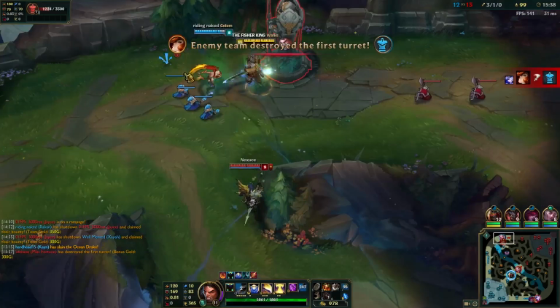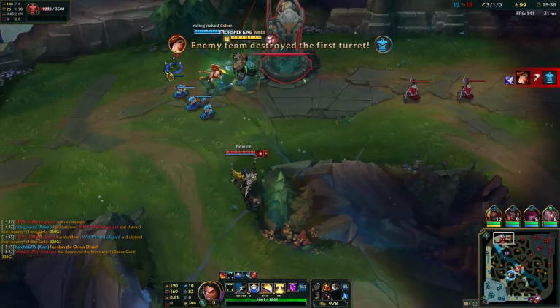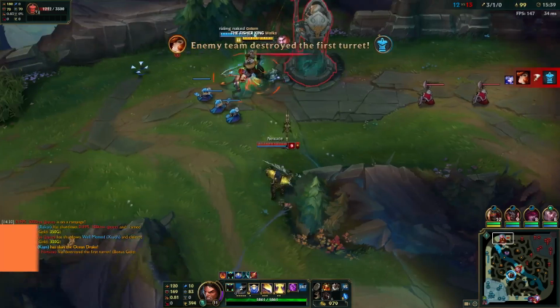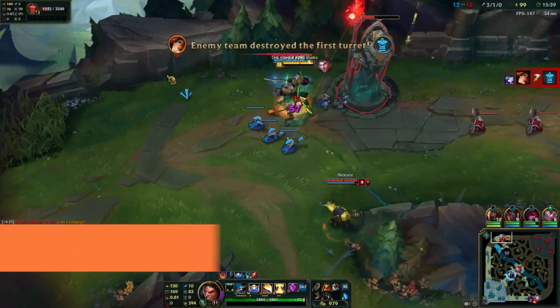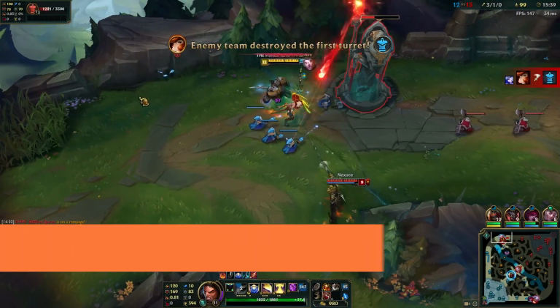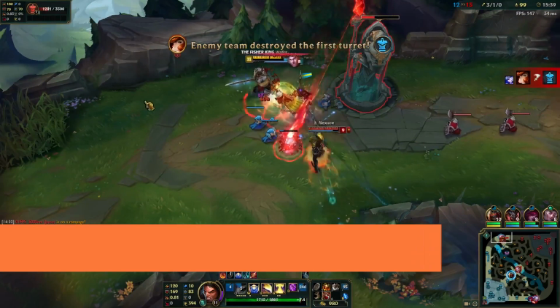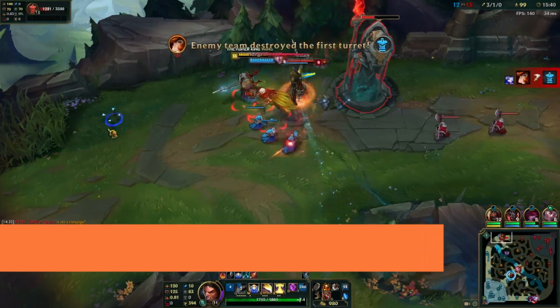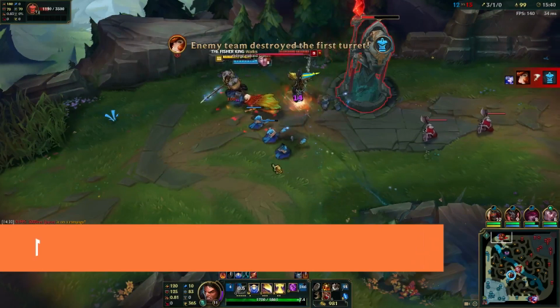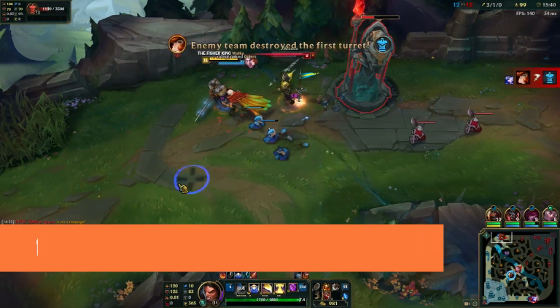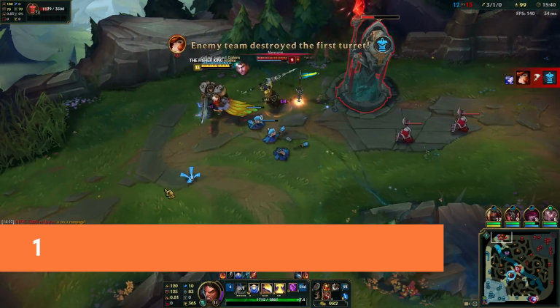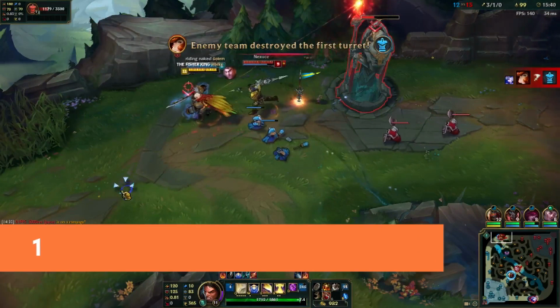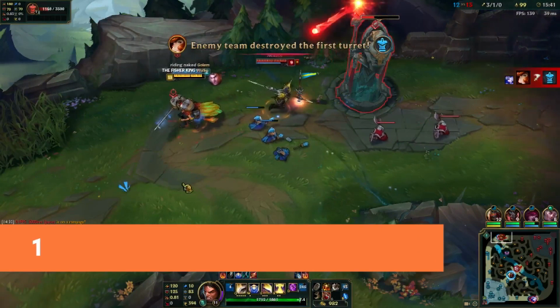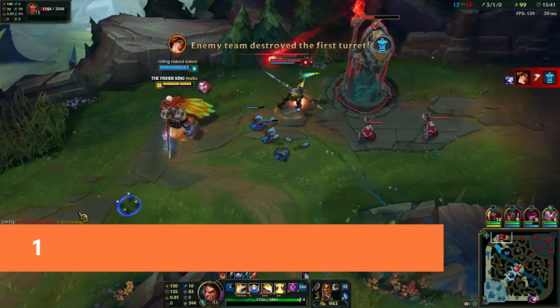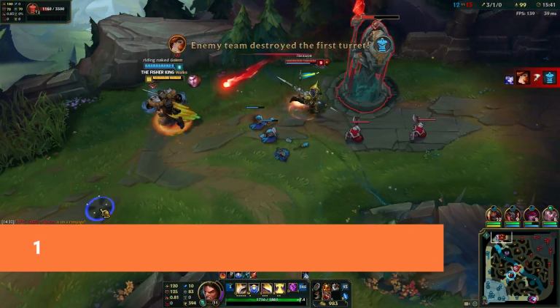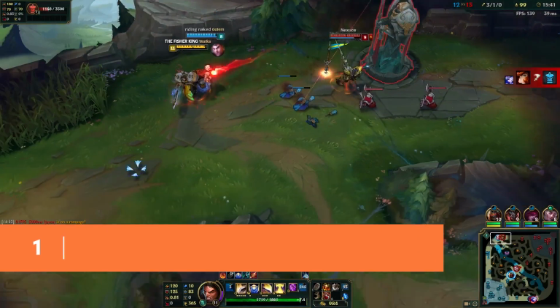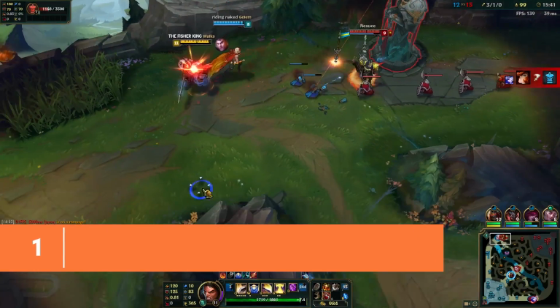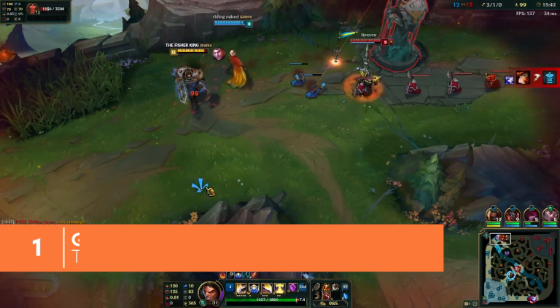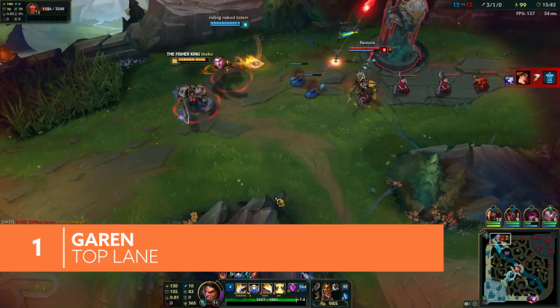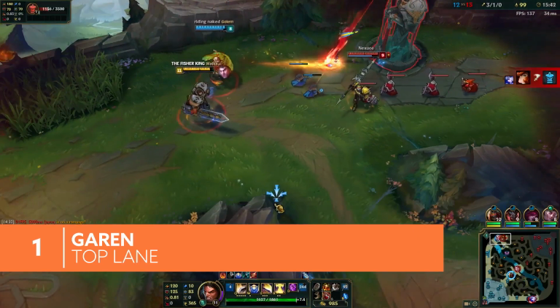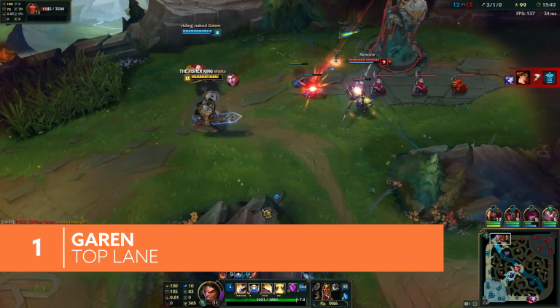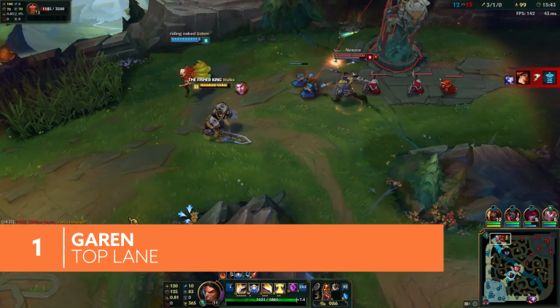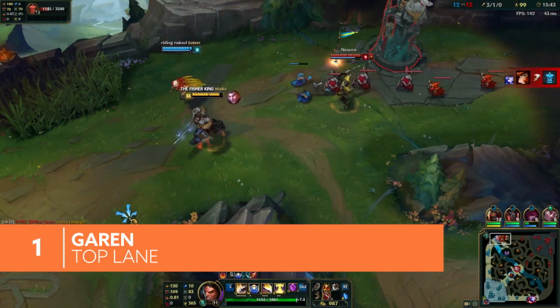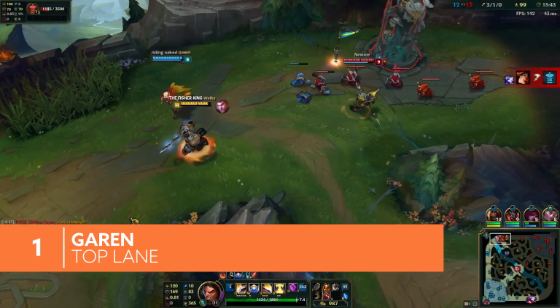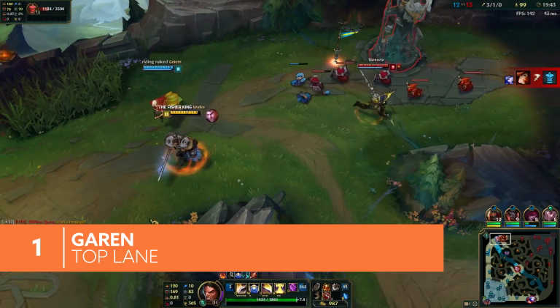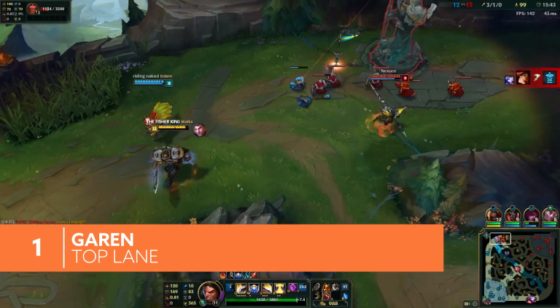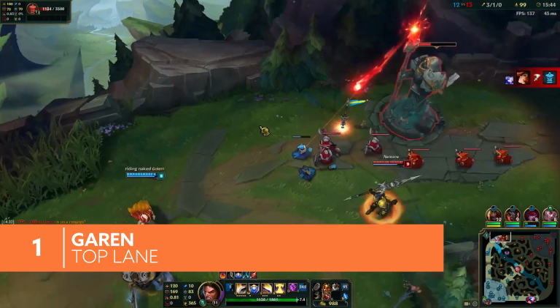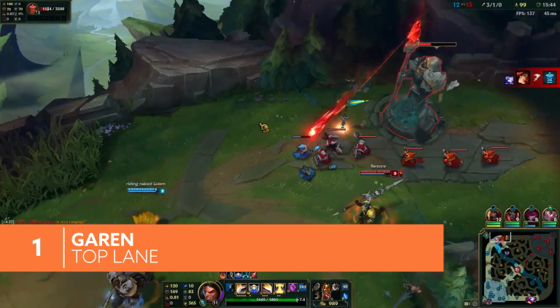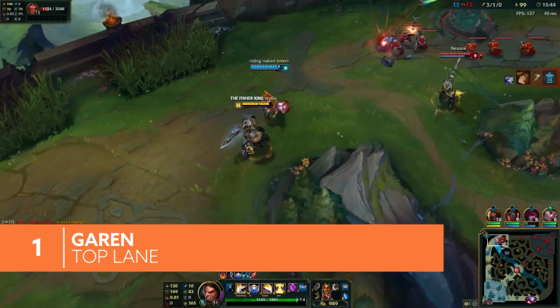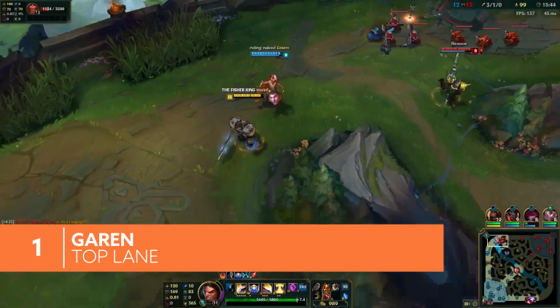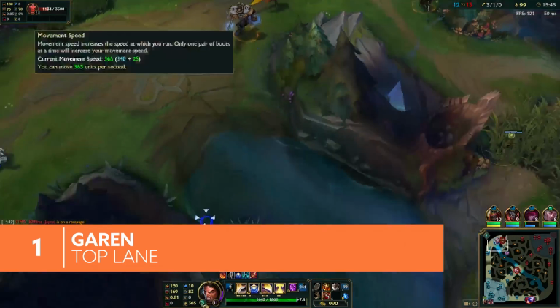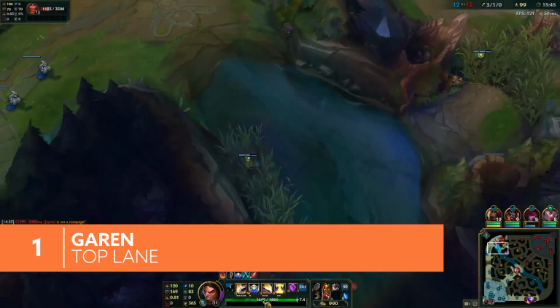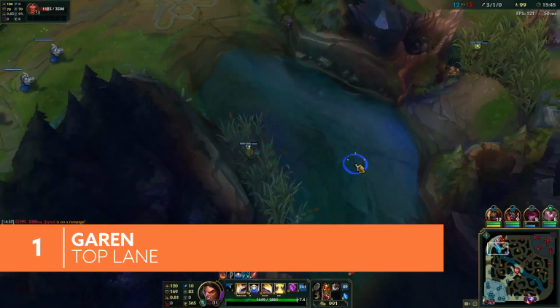Starting with top lane, you can't go wrong with Garen. He's a powerful tank with a kit that keeps him out of trouble while letting him deal plenty of damage.